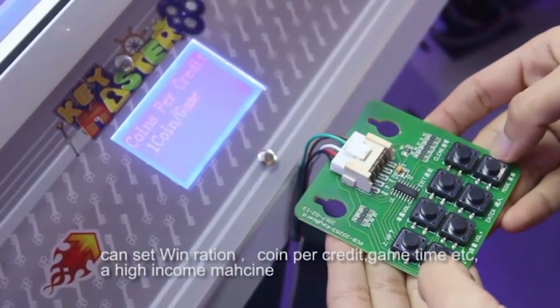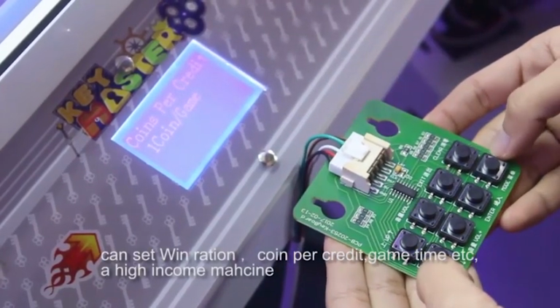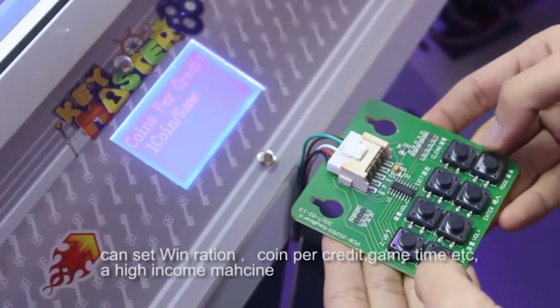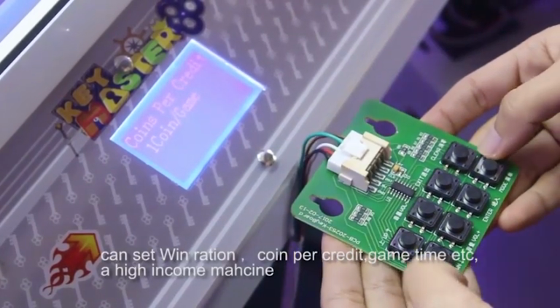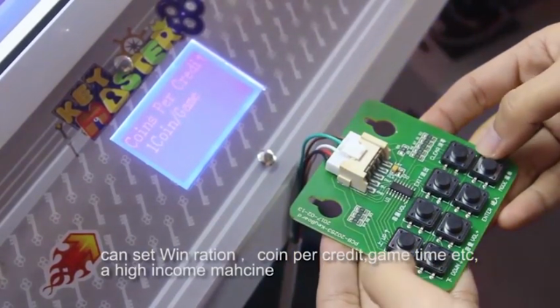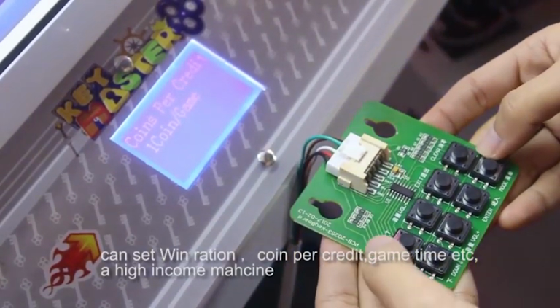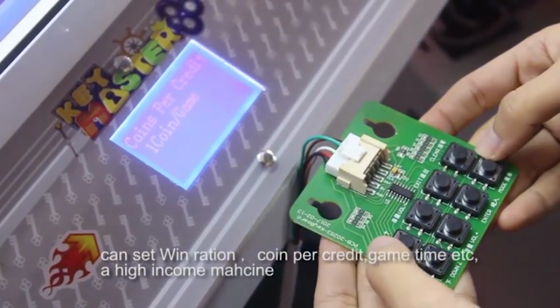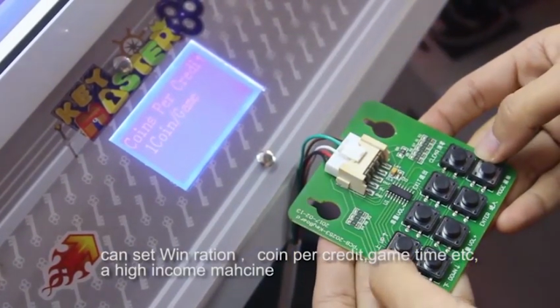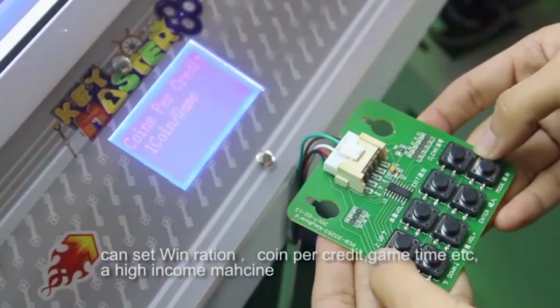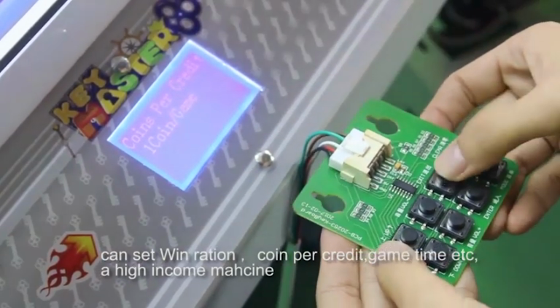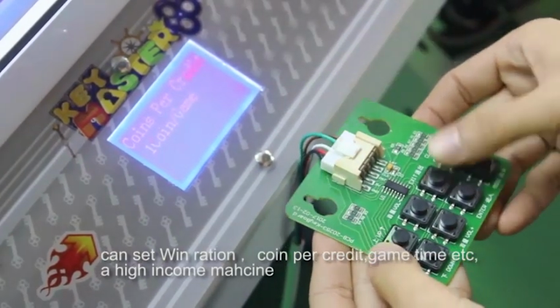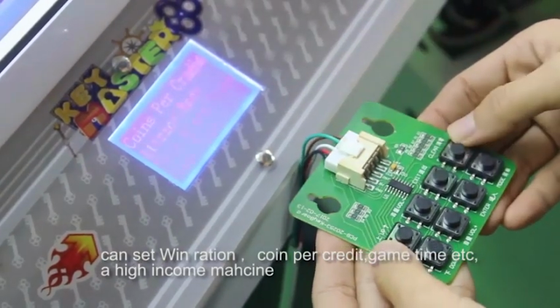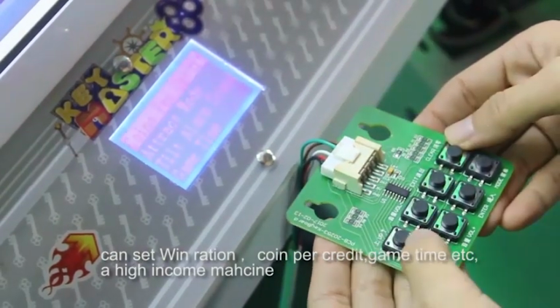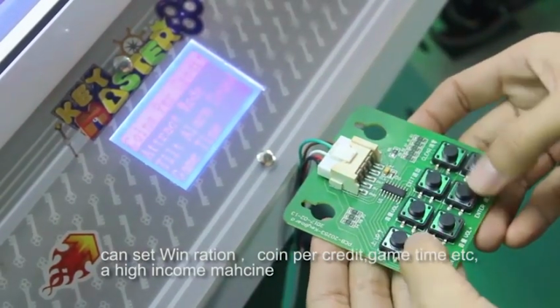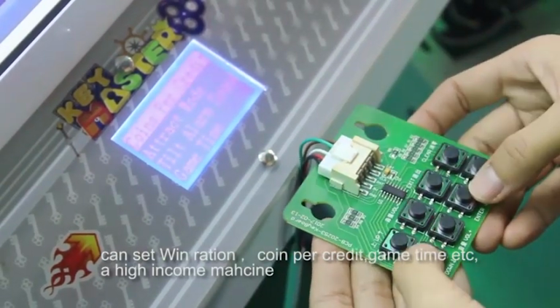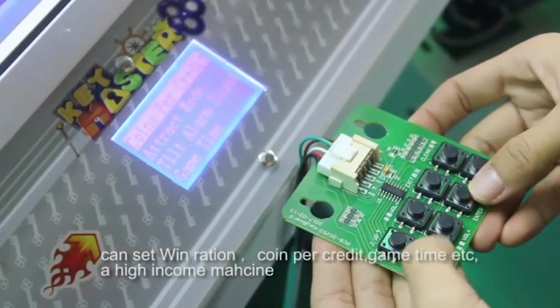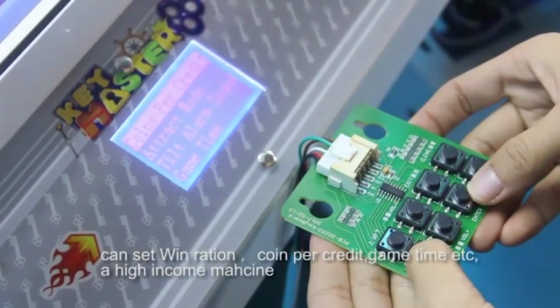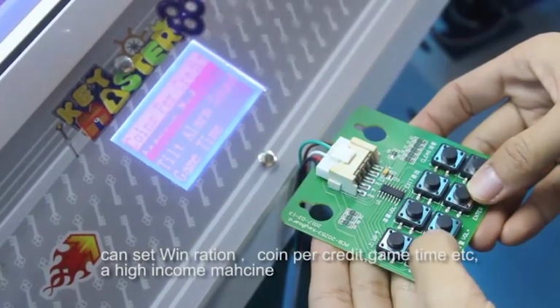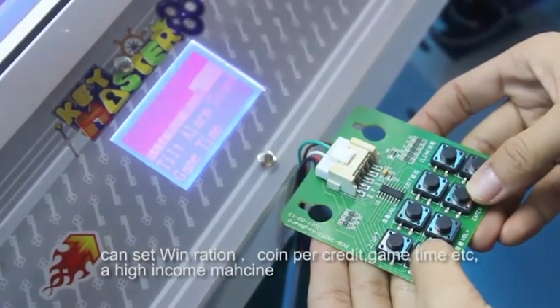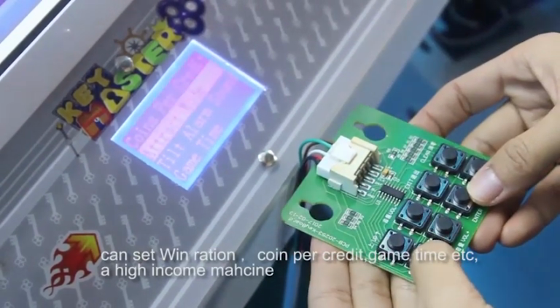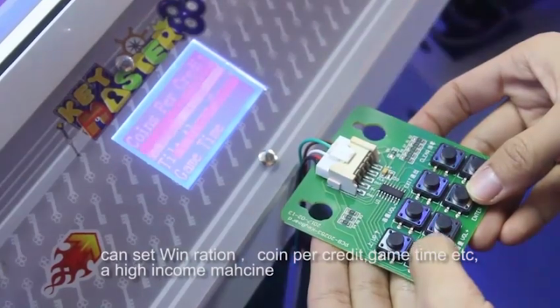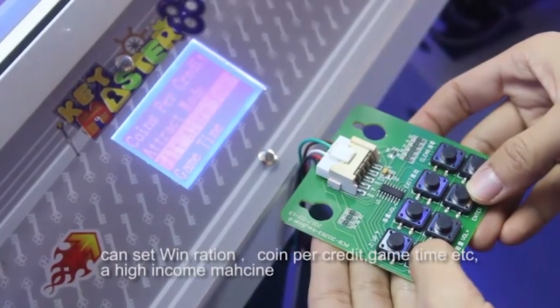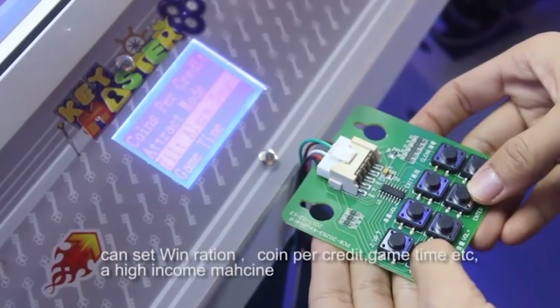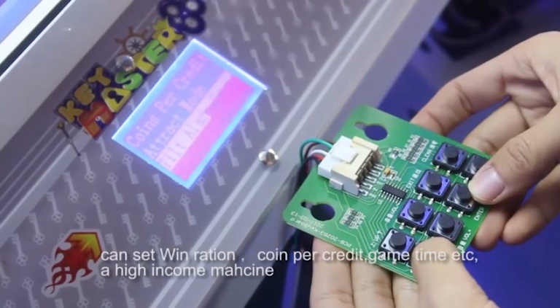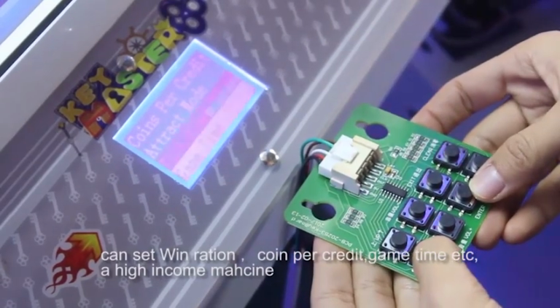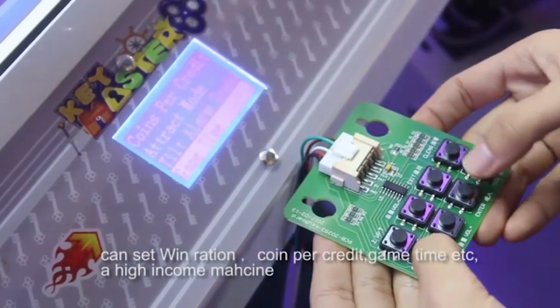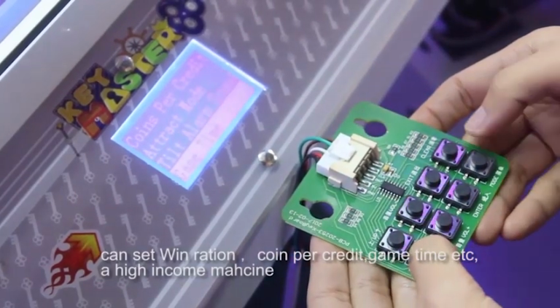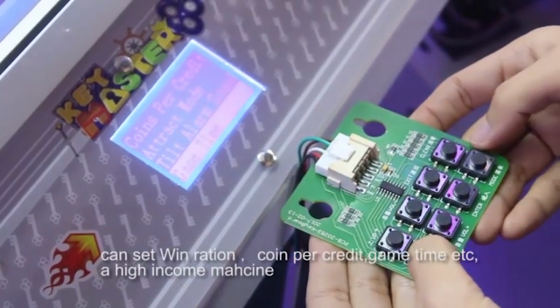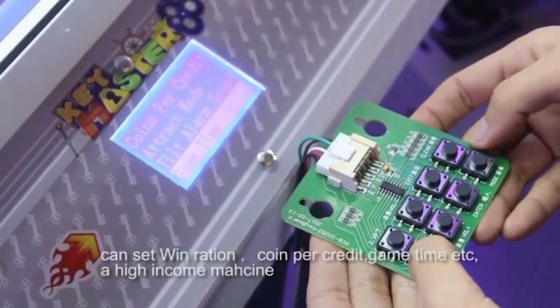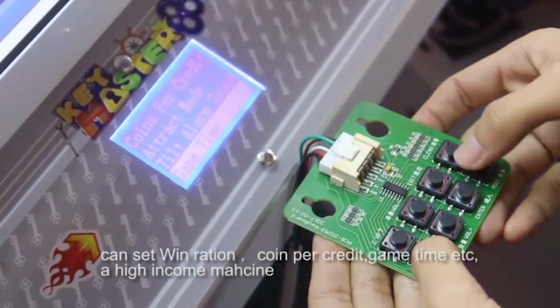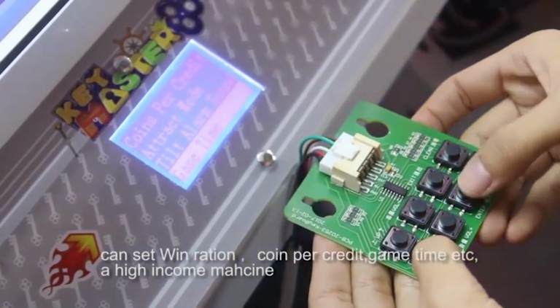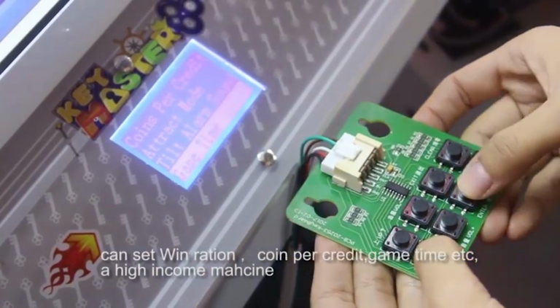Can set win possibilities, coin per credit, game time, etc. A high income machine.